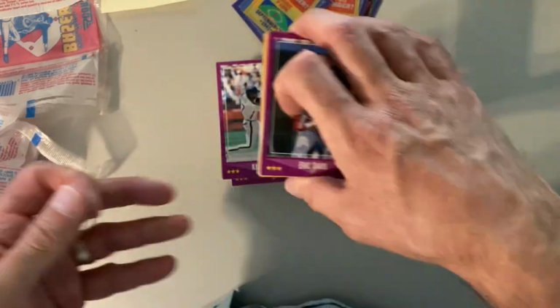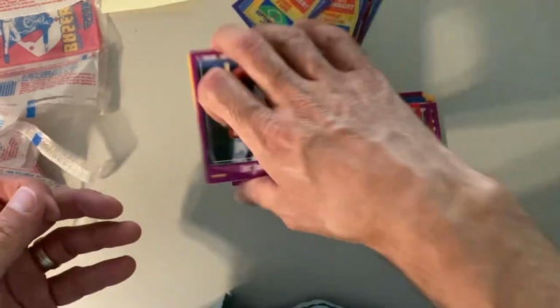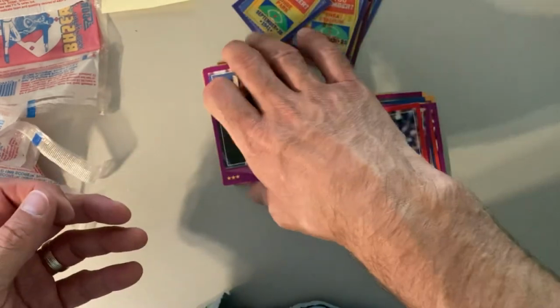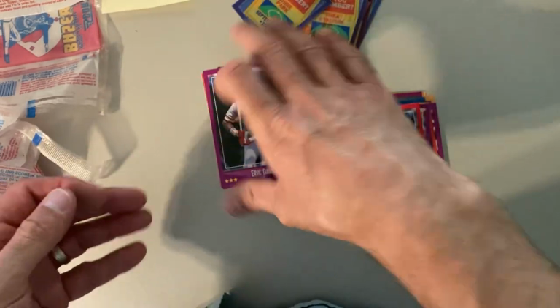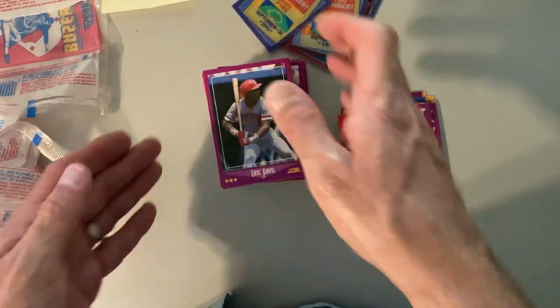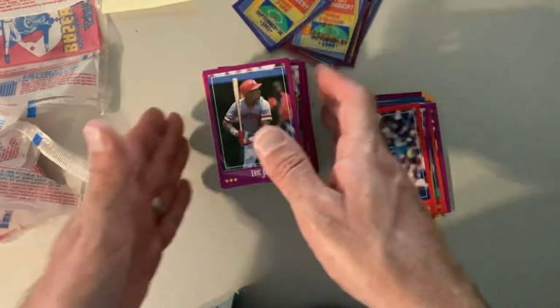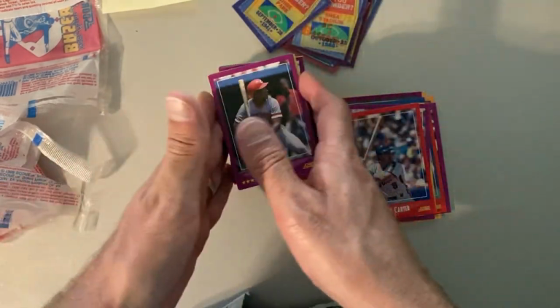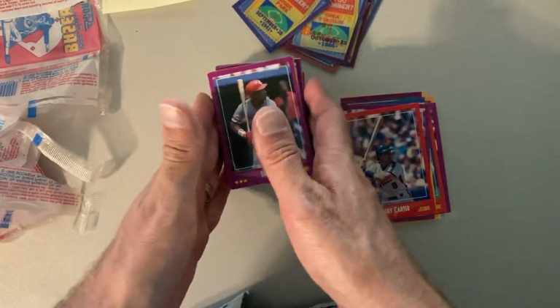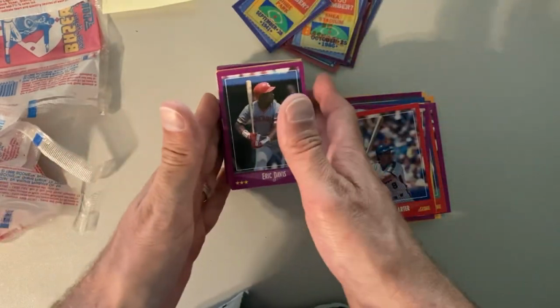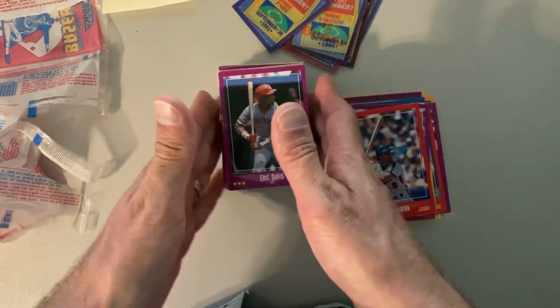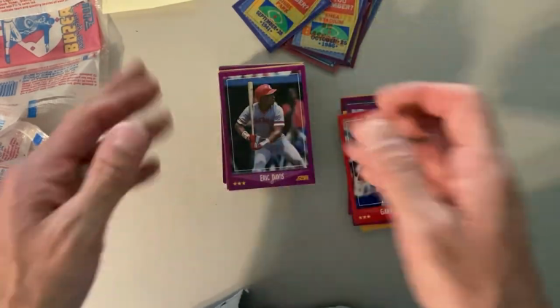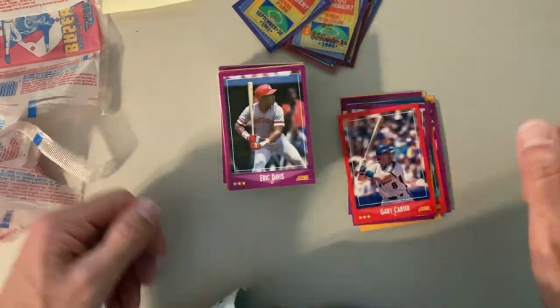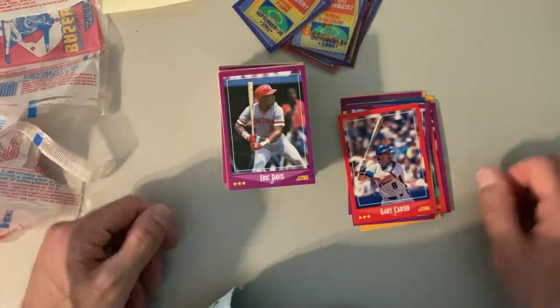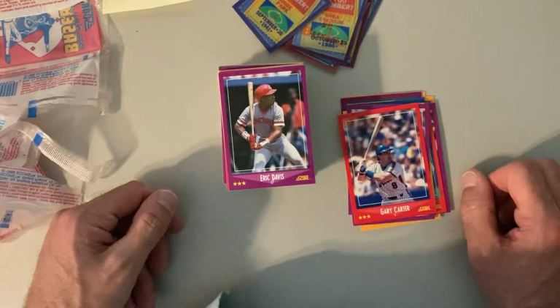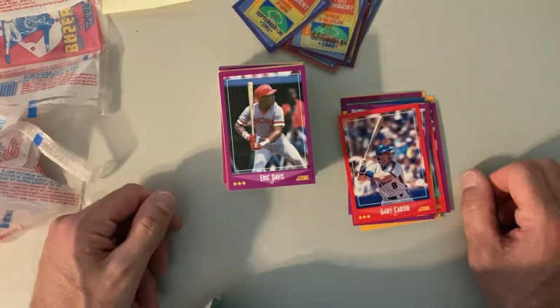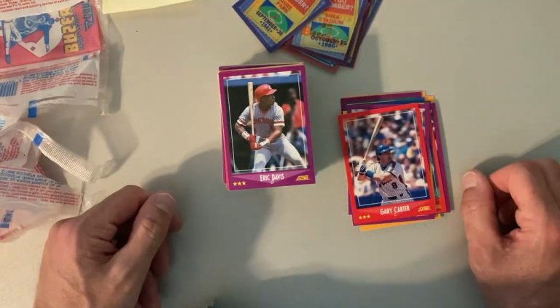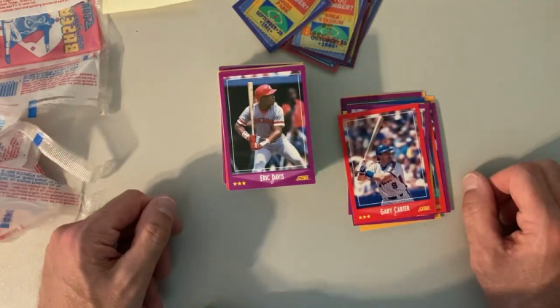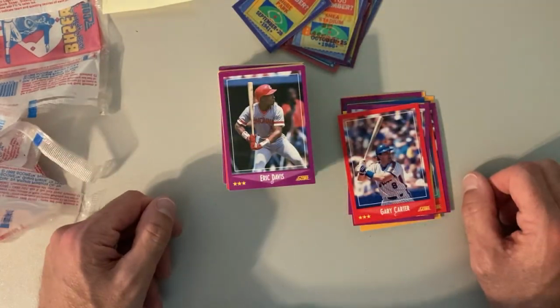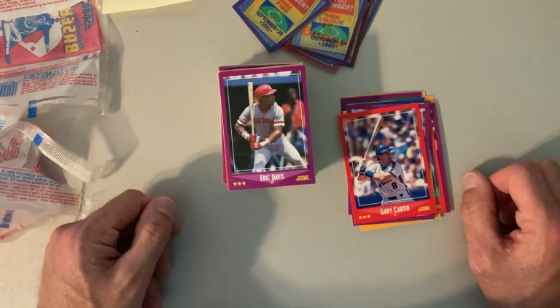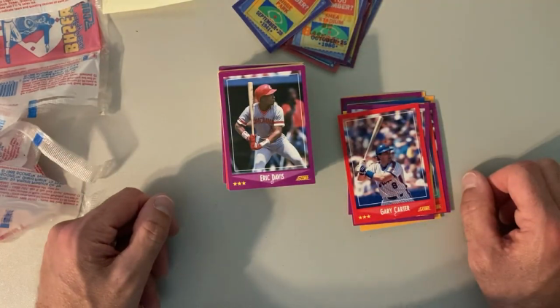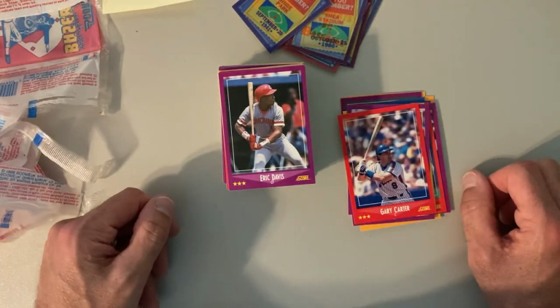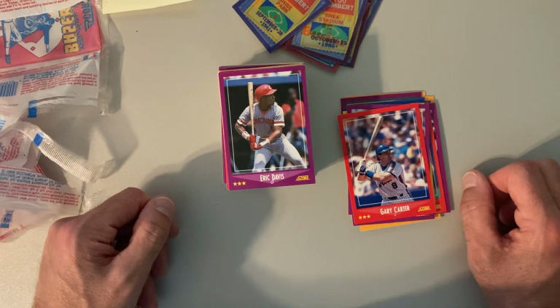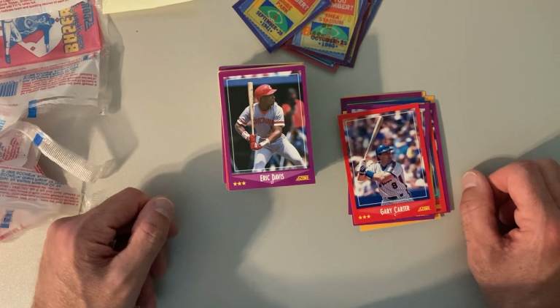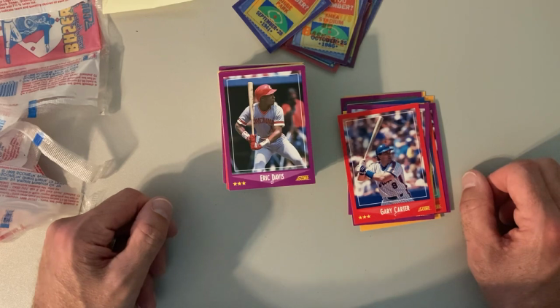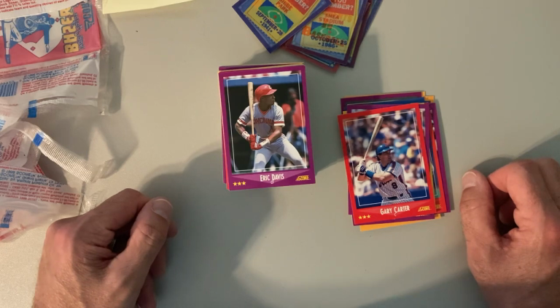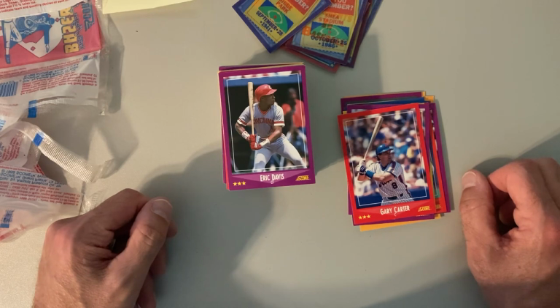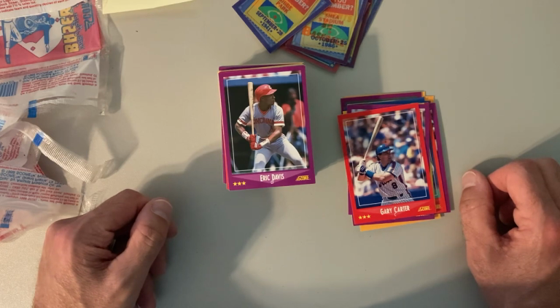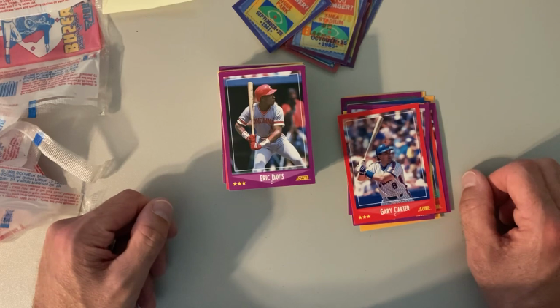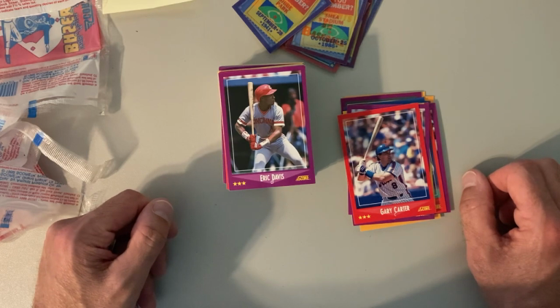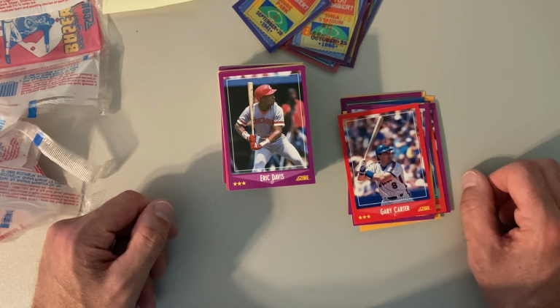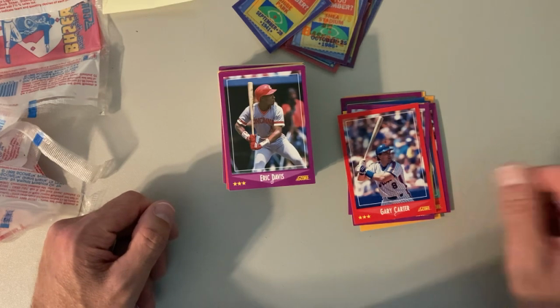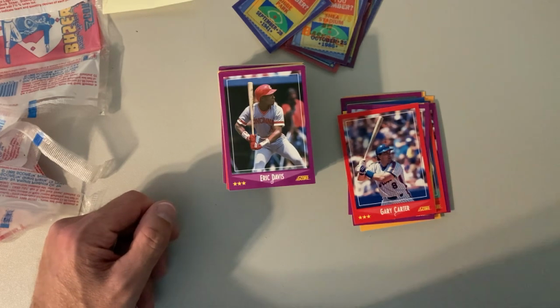So there you have it — some nice 1988 Score. A little nostalgia for you. I hope you guys enjoyed it. I'll see you next time.